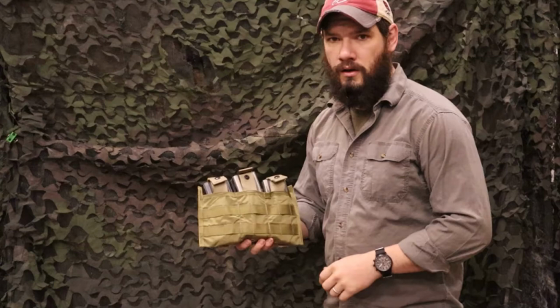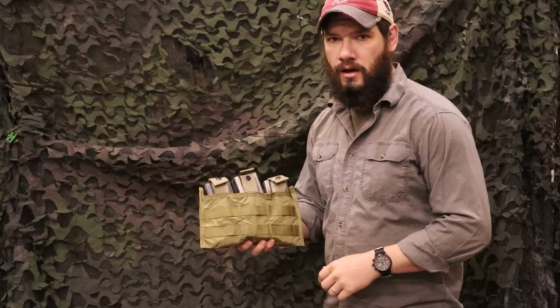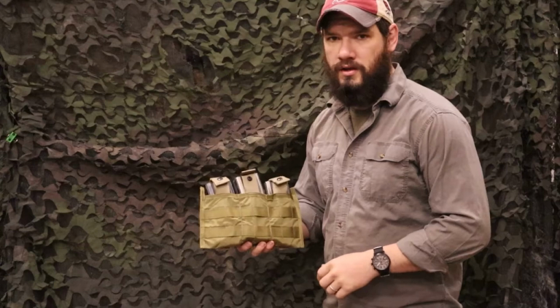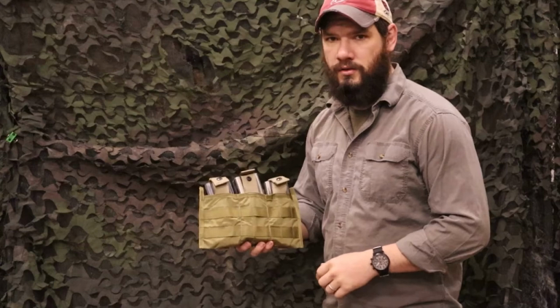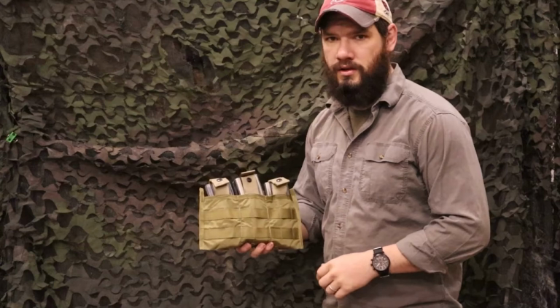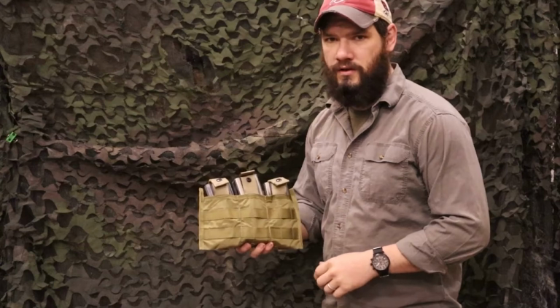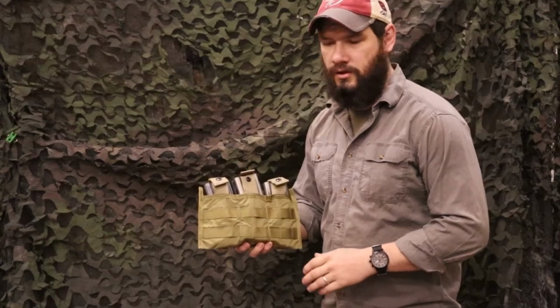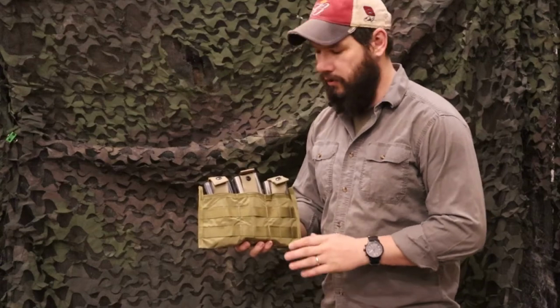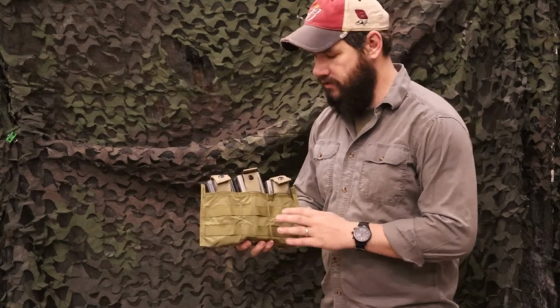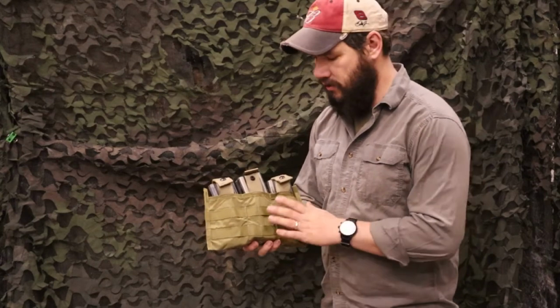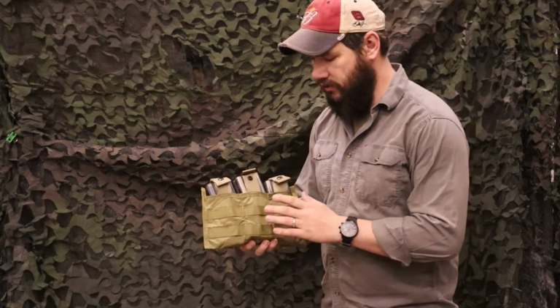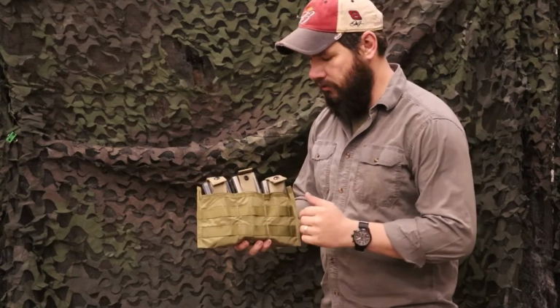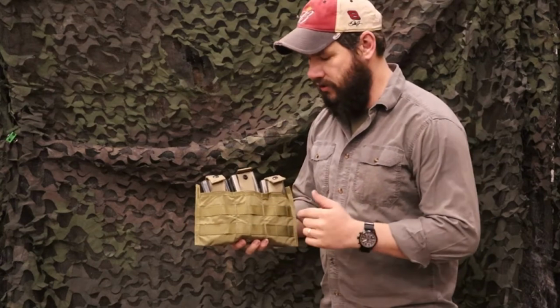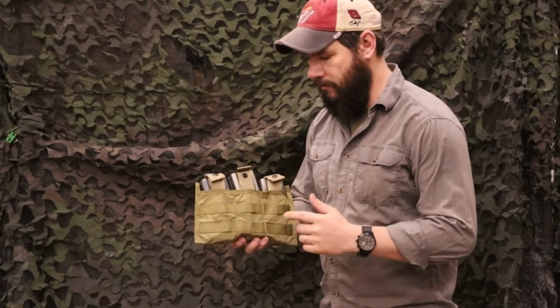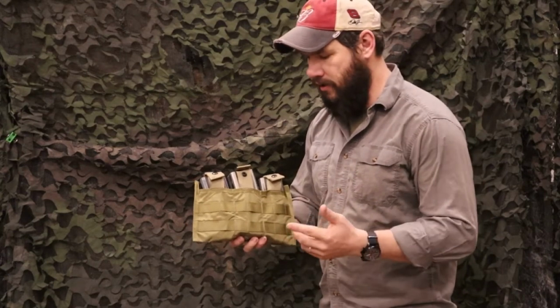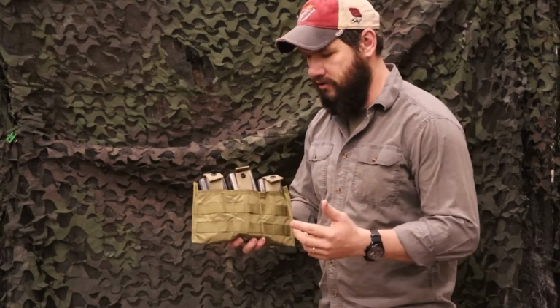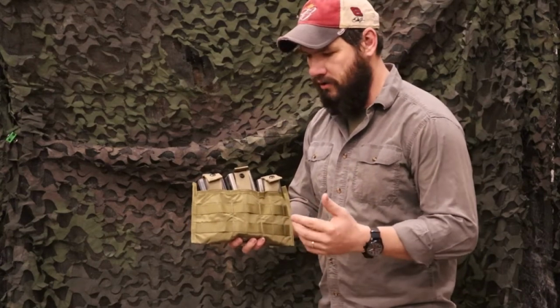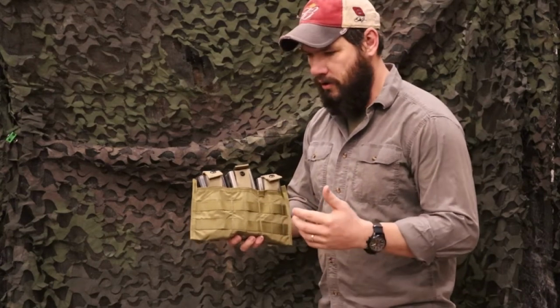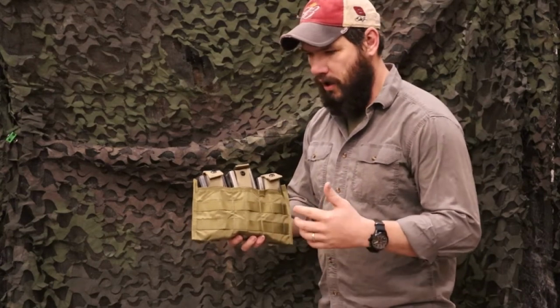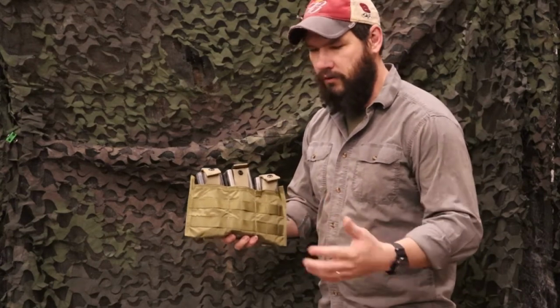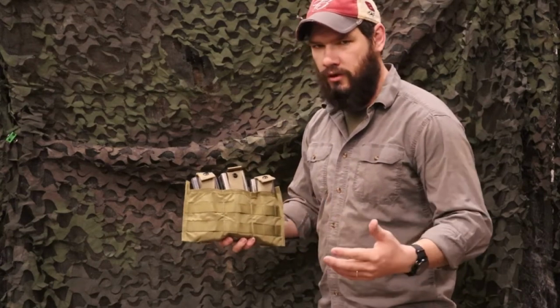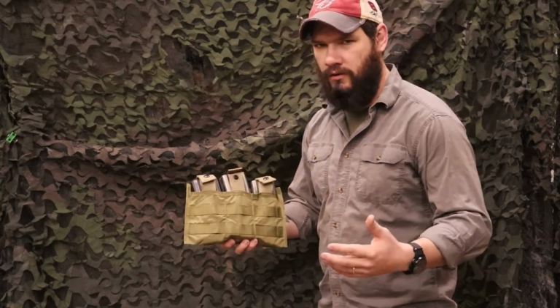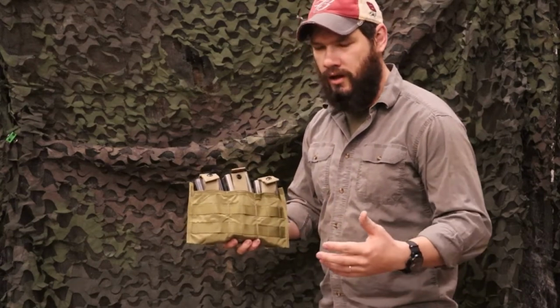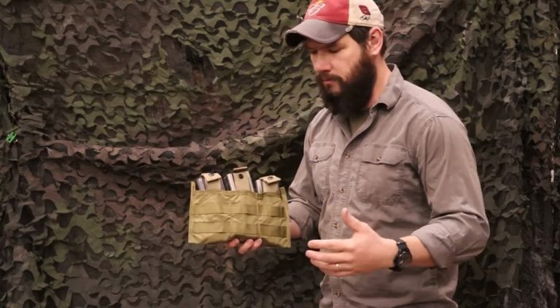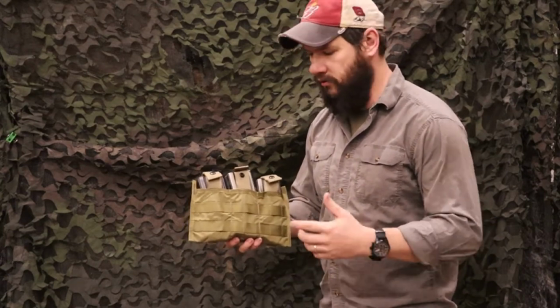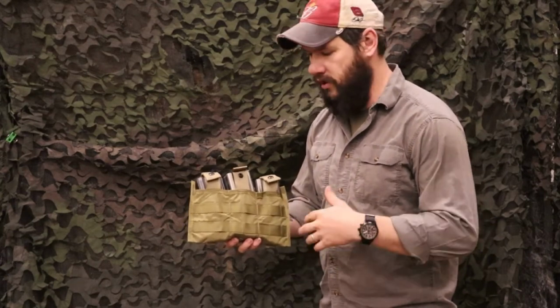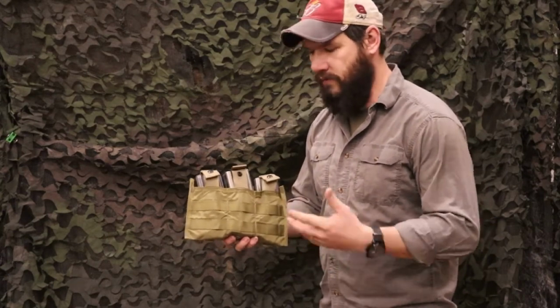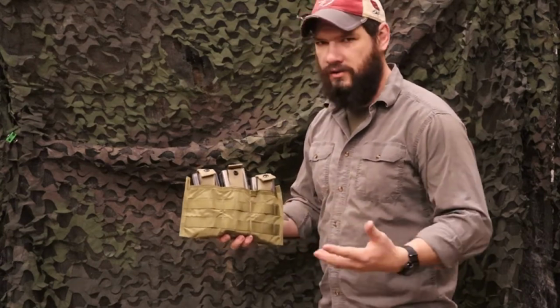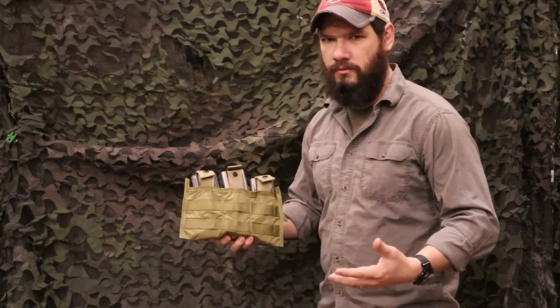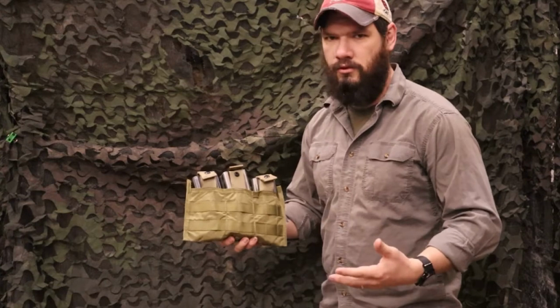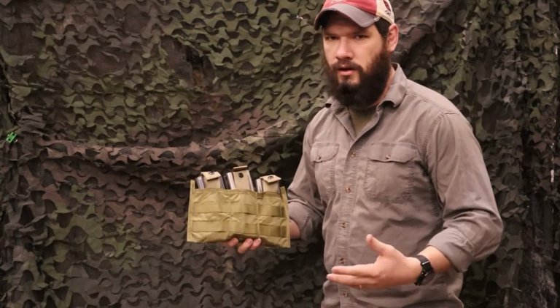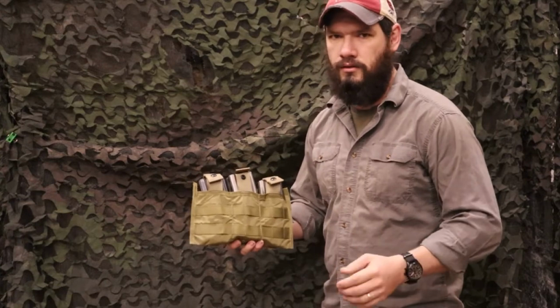Hey guys, it's Lupus here from Venture Surplus, and today we're going to talk about a pouch that I've looked over a lot, but today I found out something new about it.